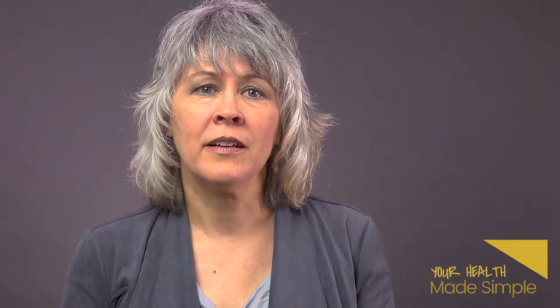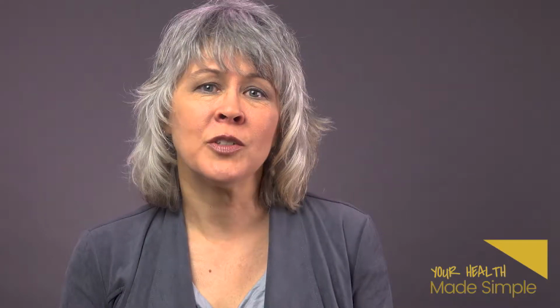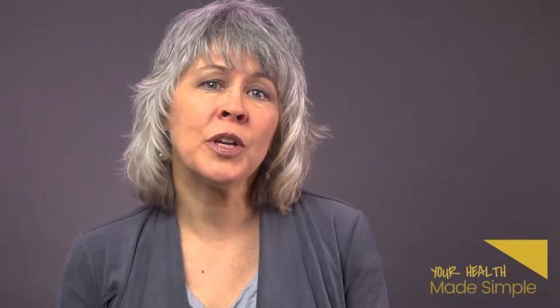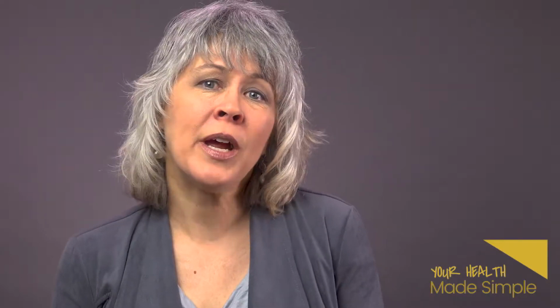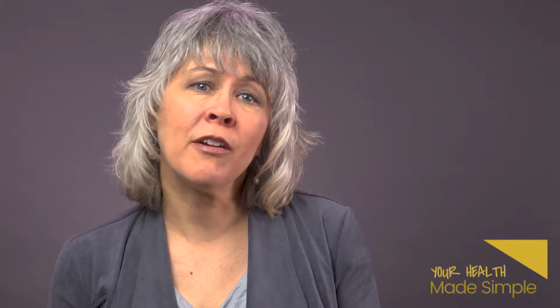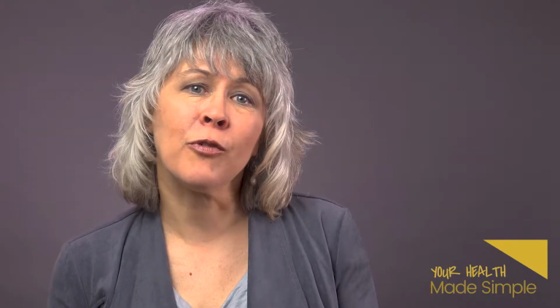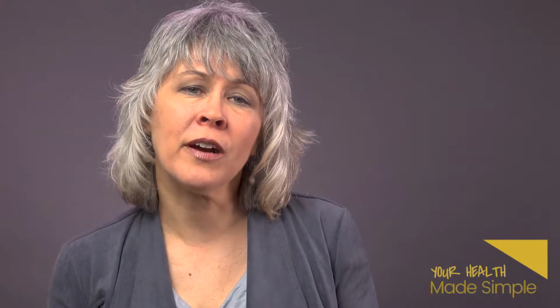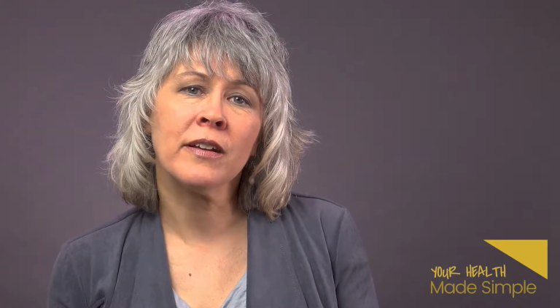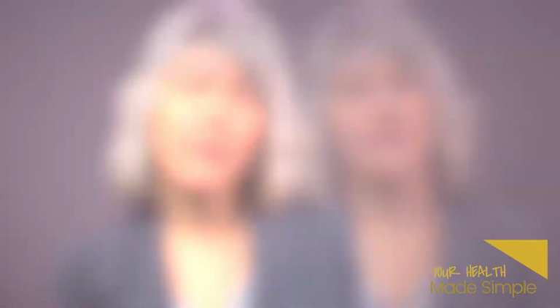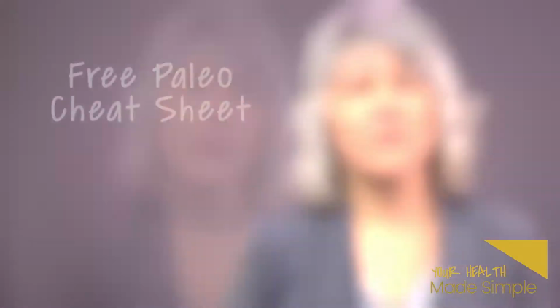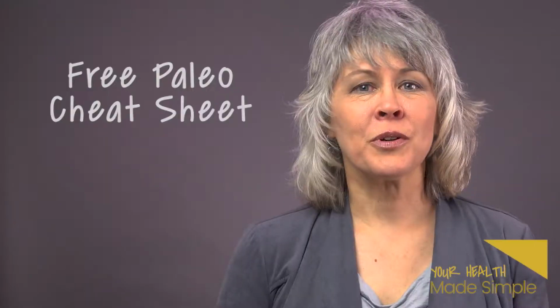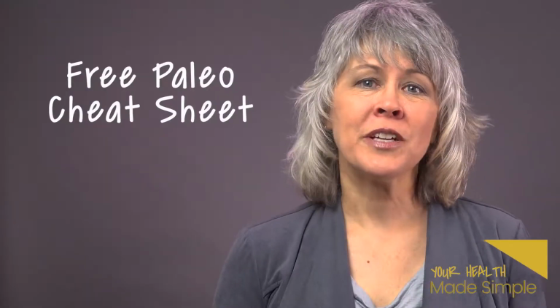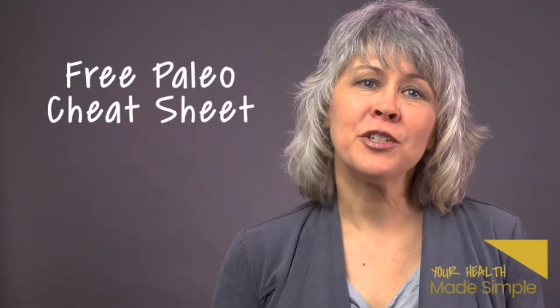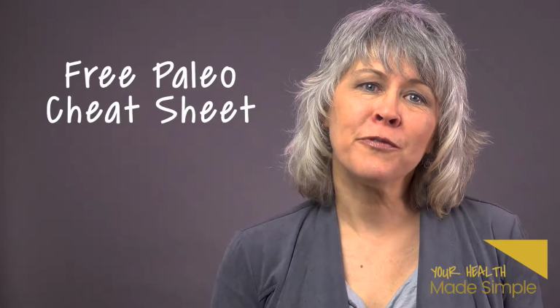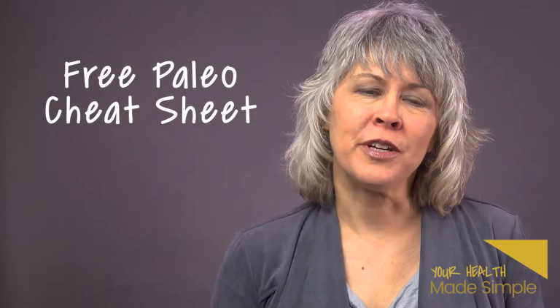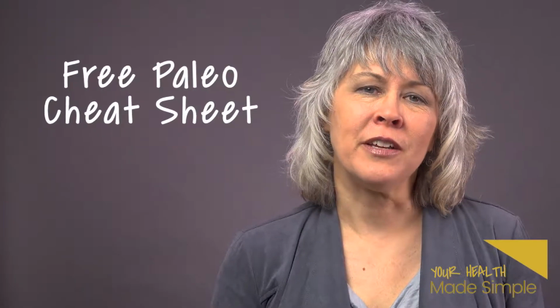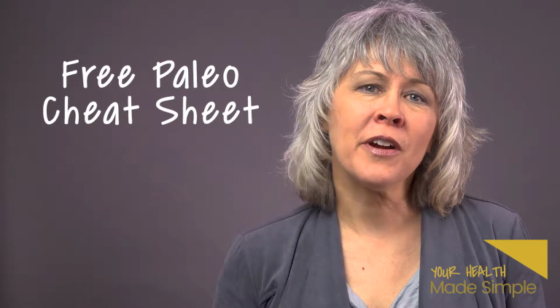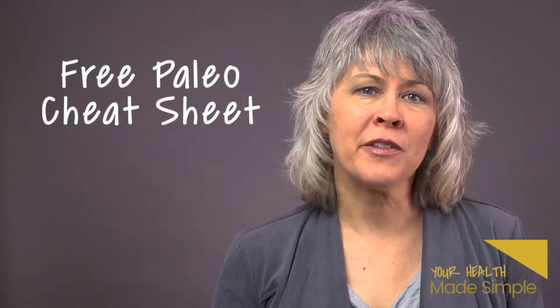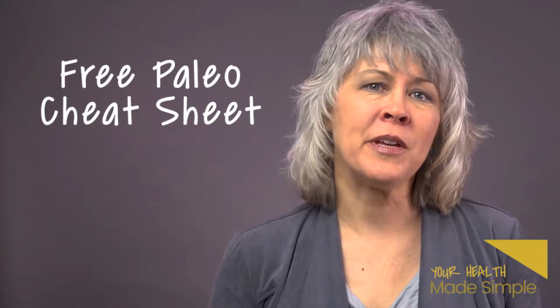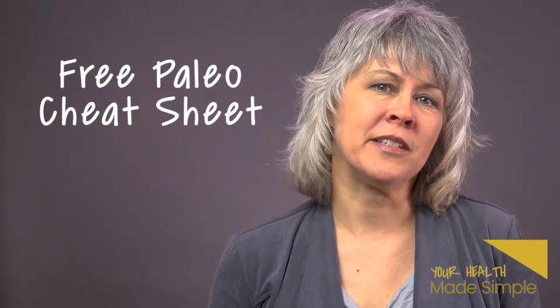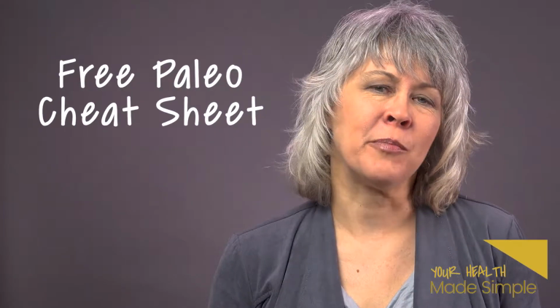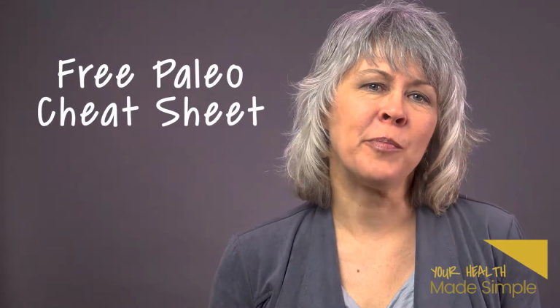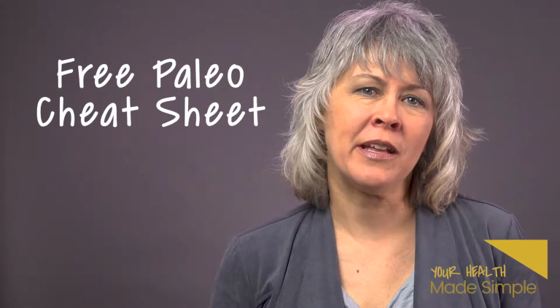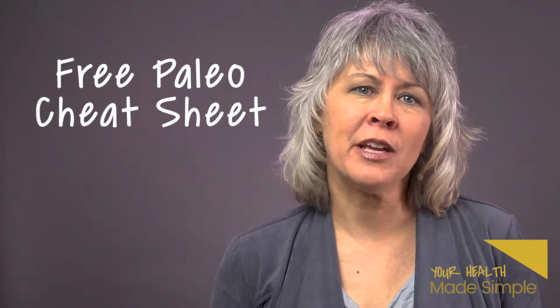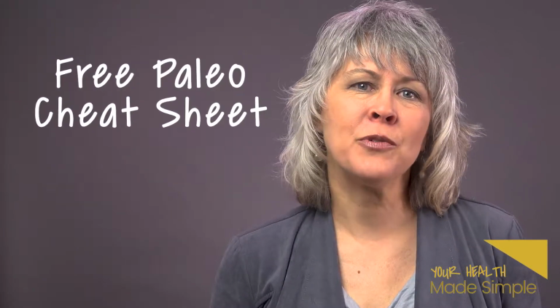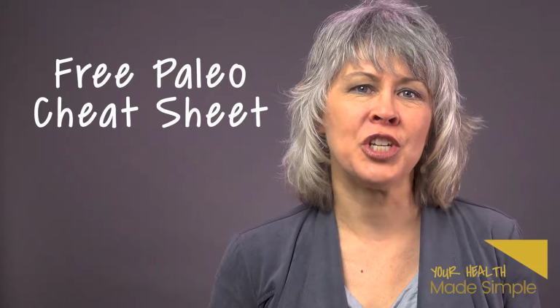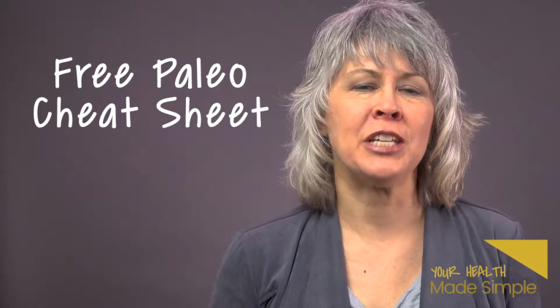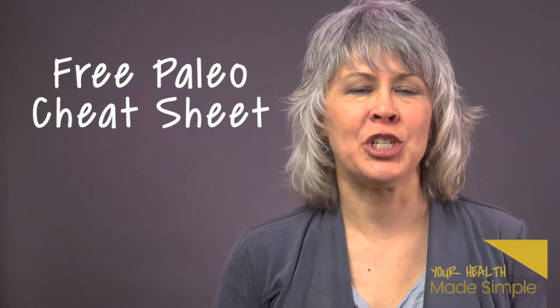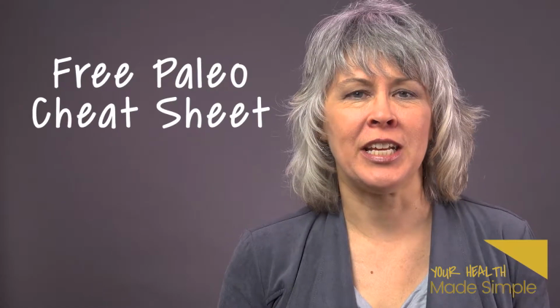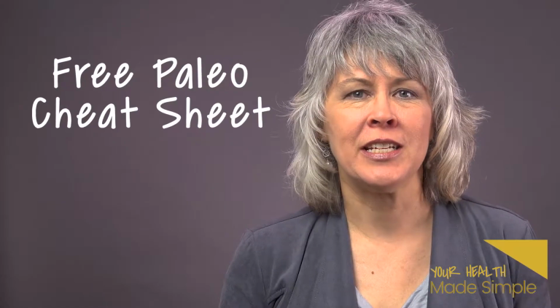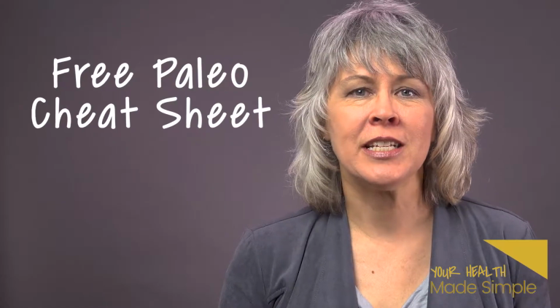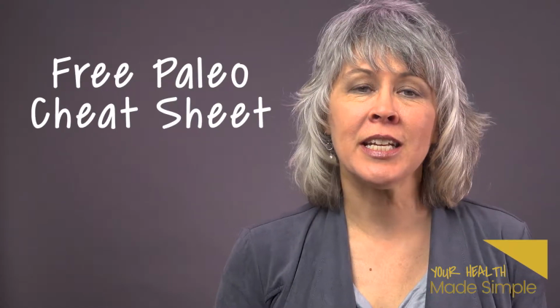So what are you waiting for? Request your free Your Health Made Simple Paleo Cheat Sheet today.